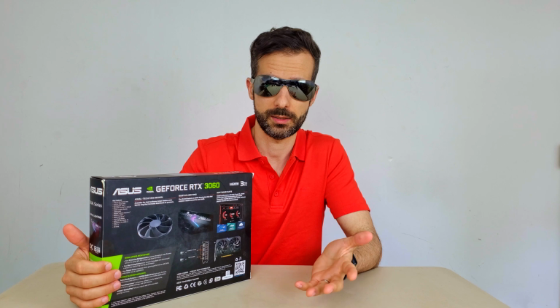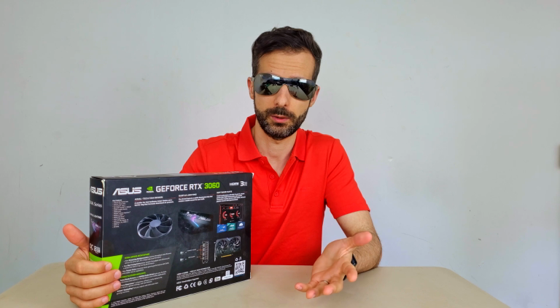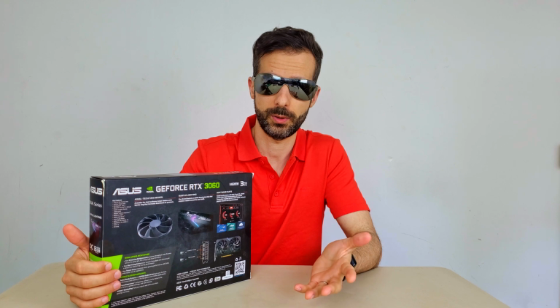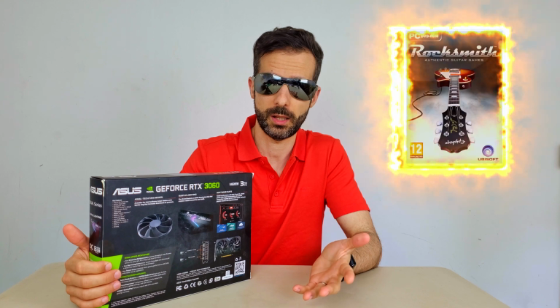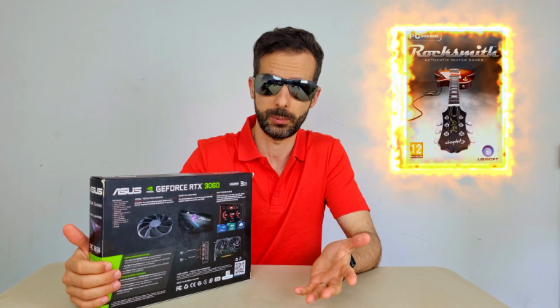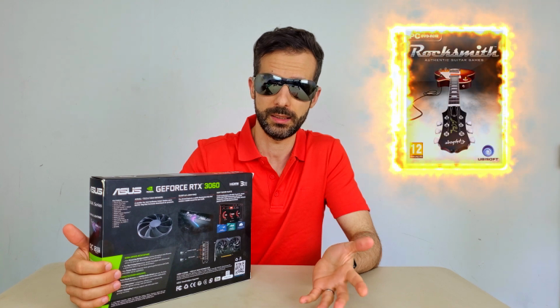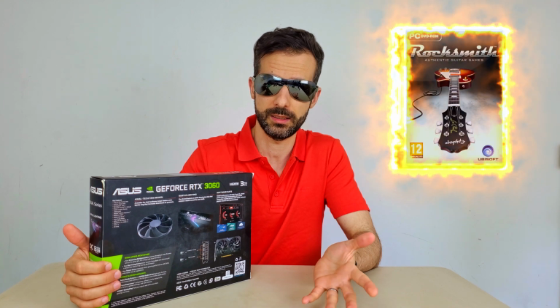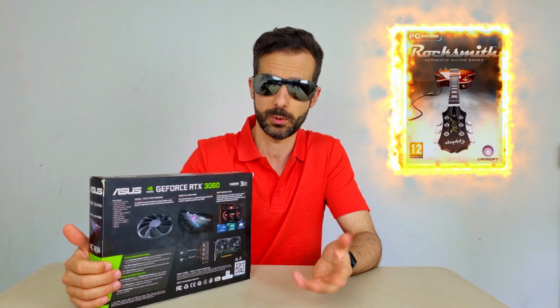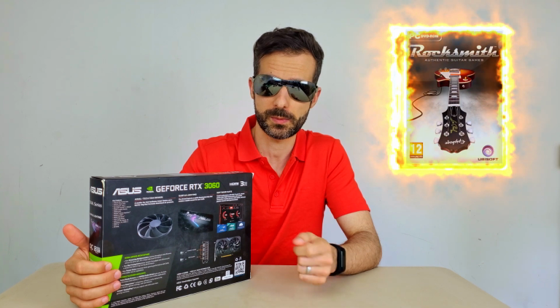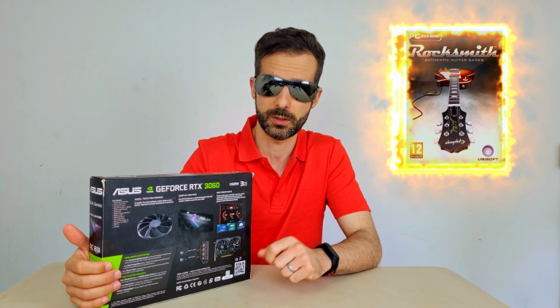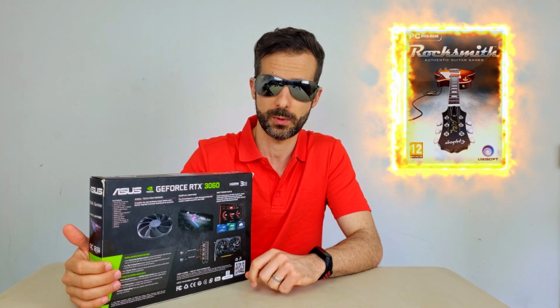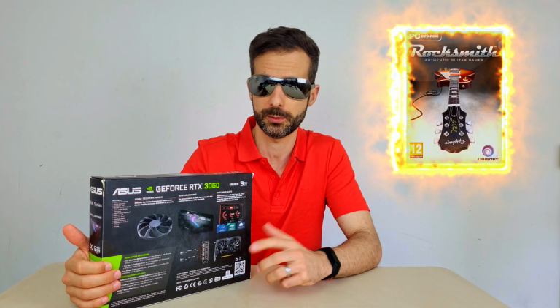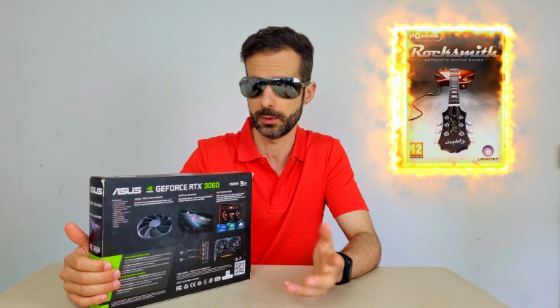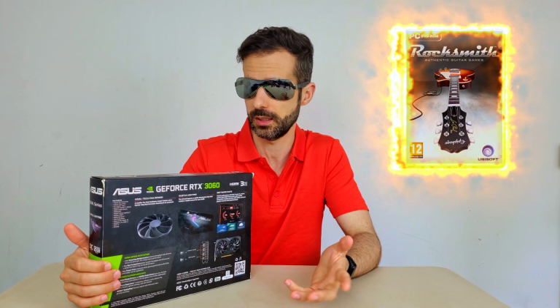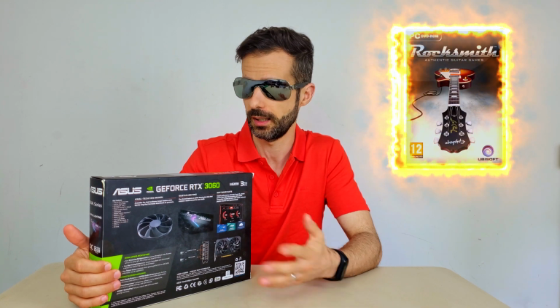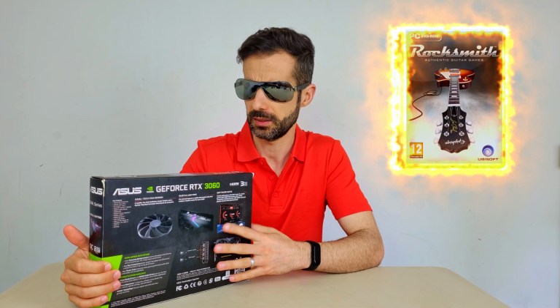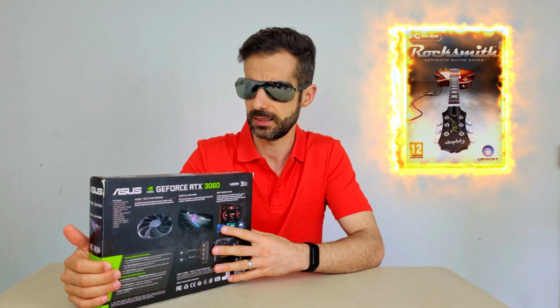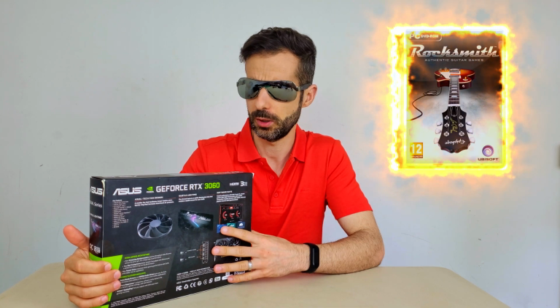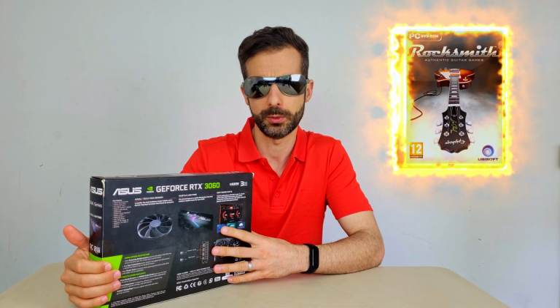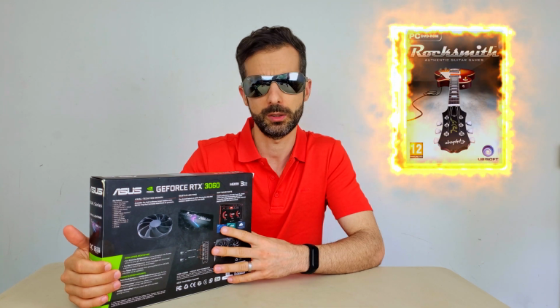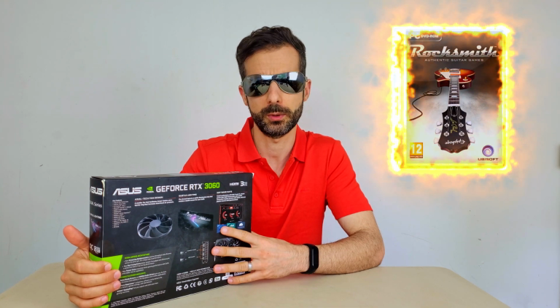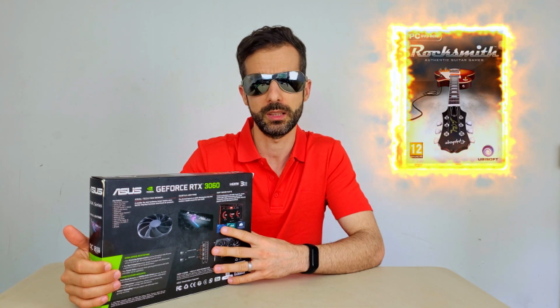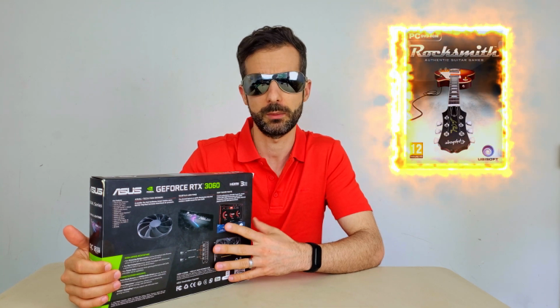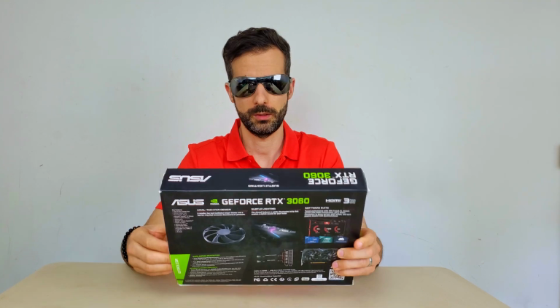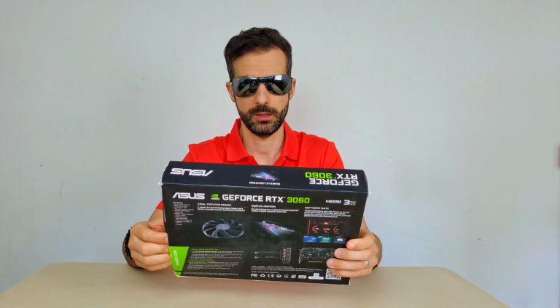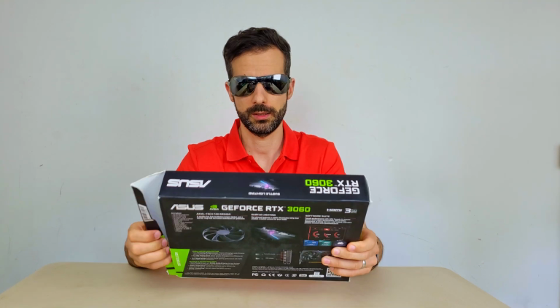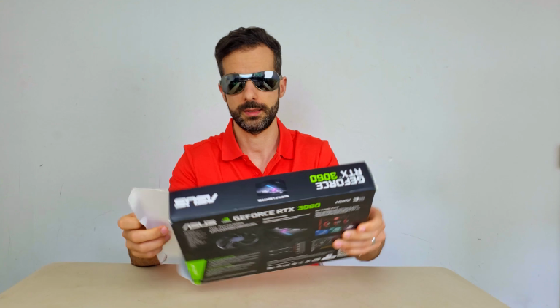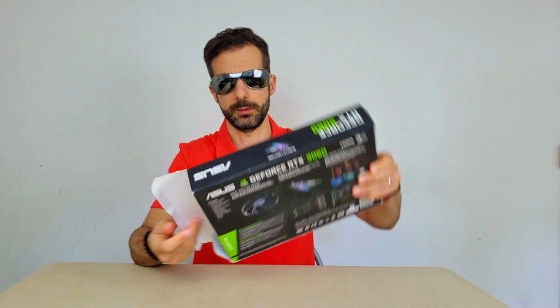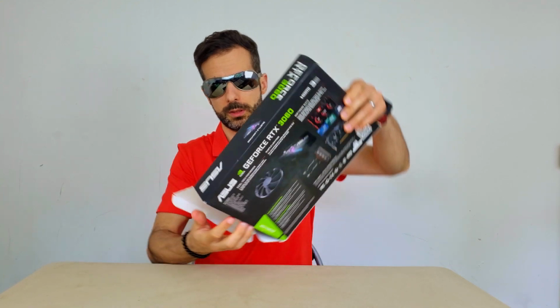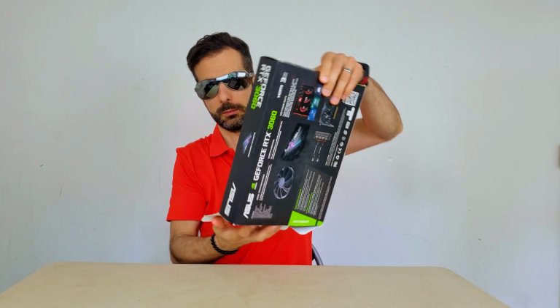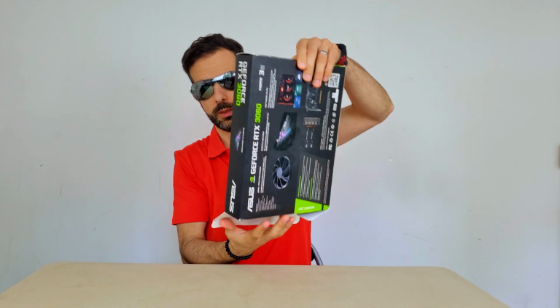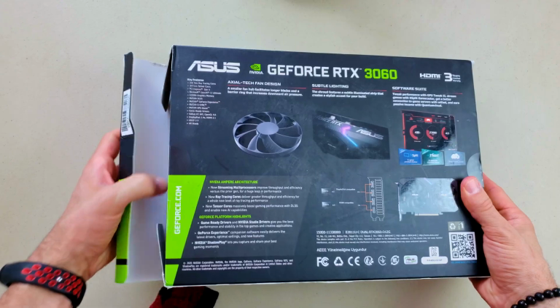The only game I play is Rocket League 2015, so this is a bit overkill for me. Anyway, let's have a look in the box.